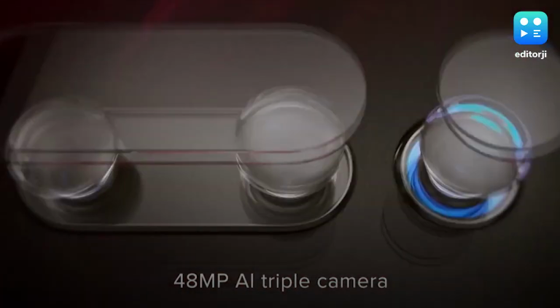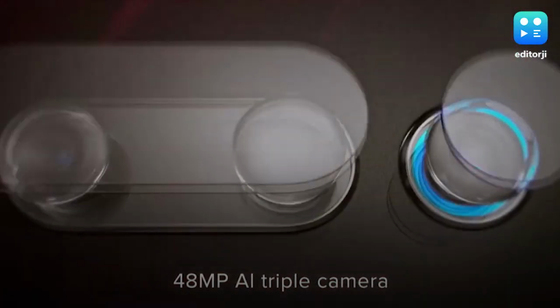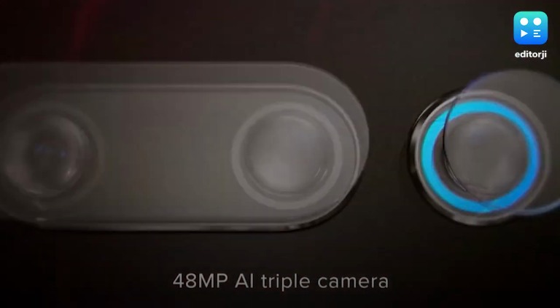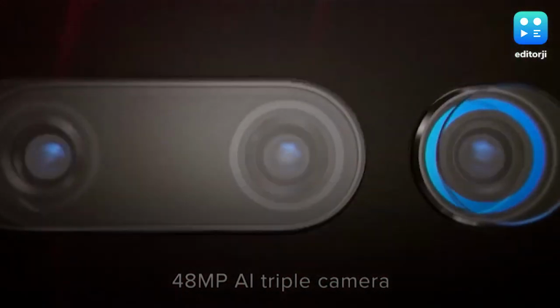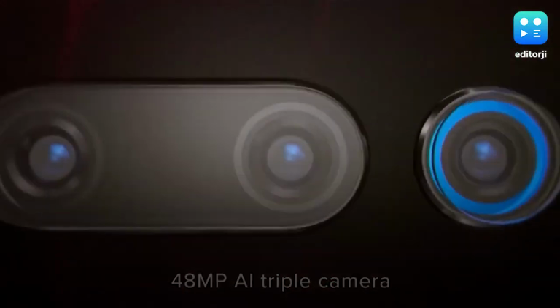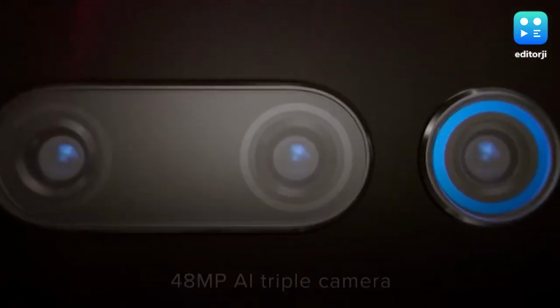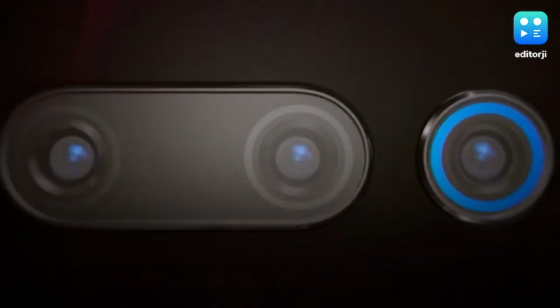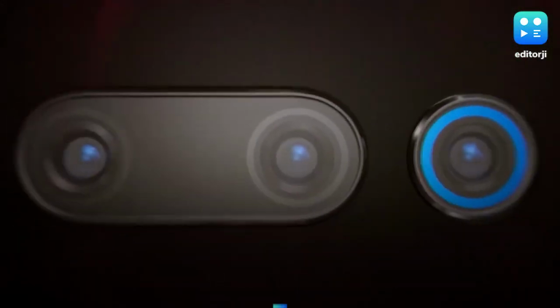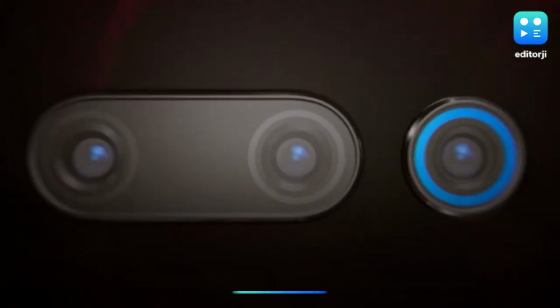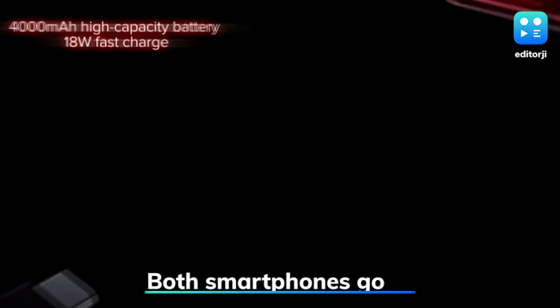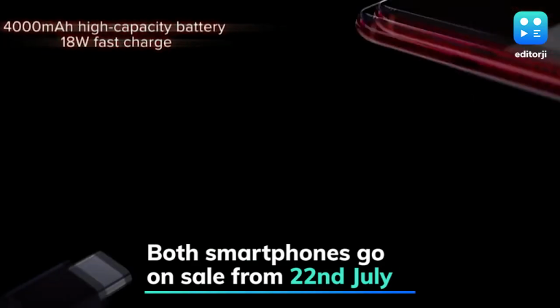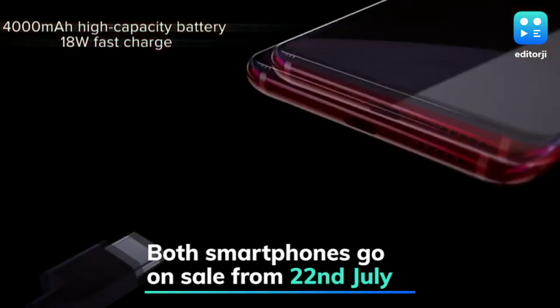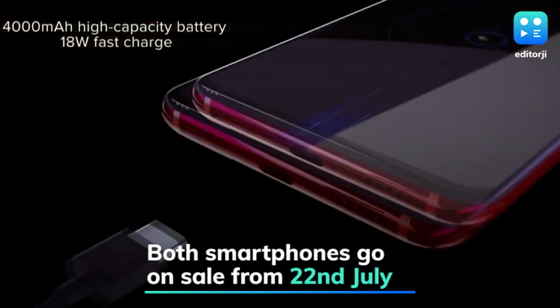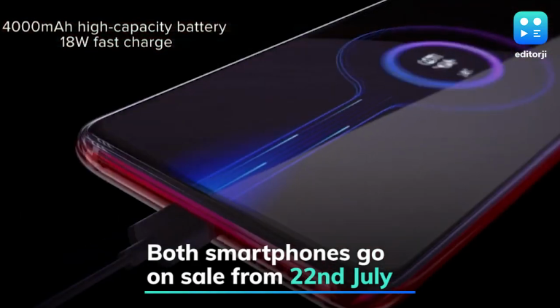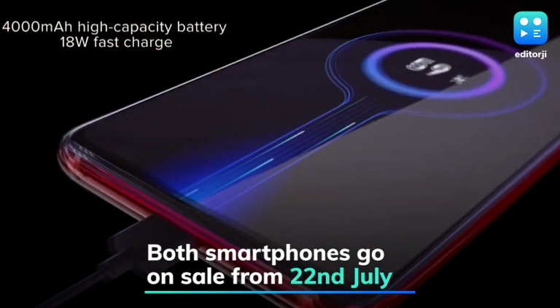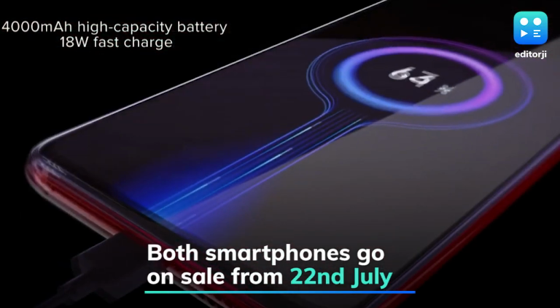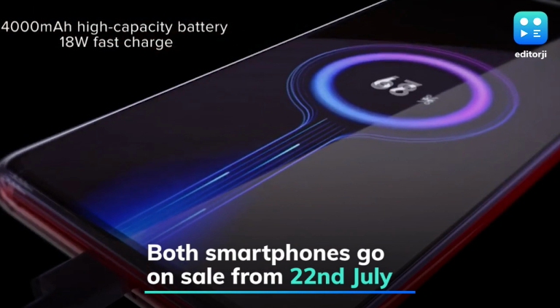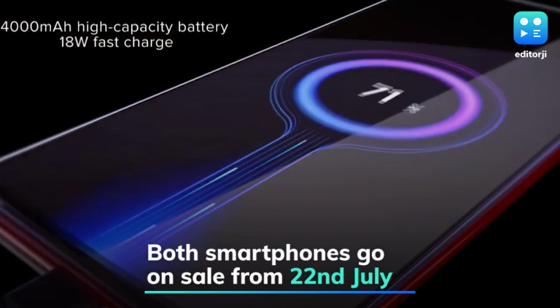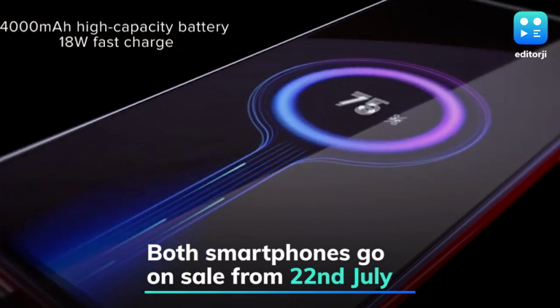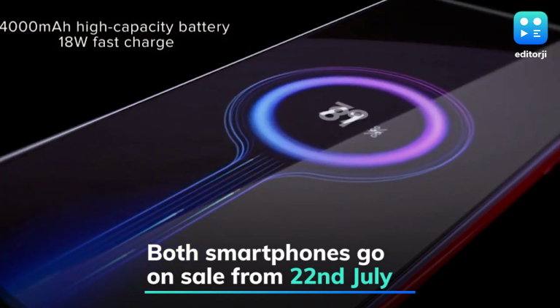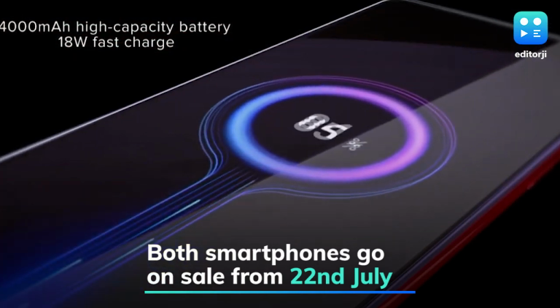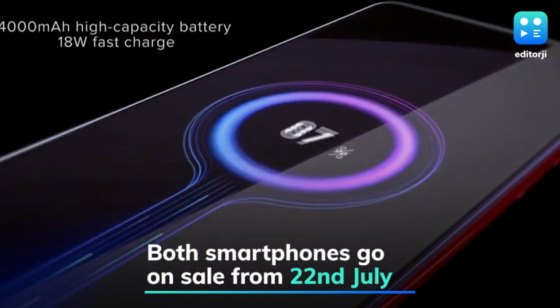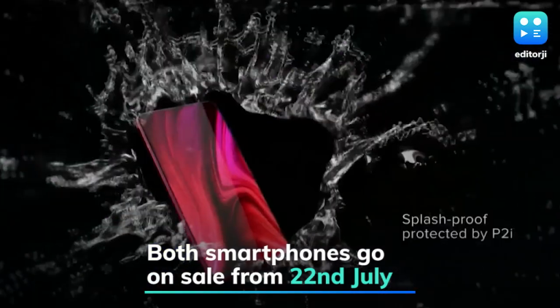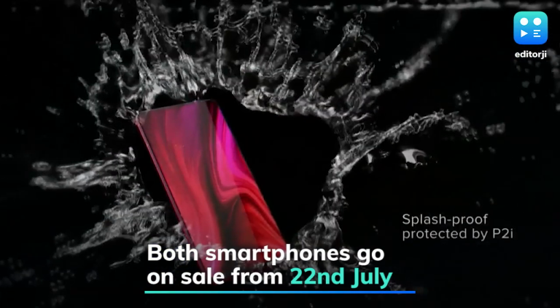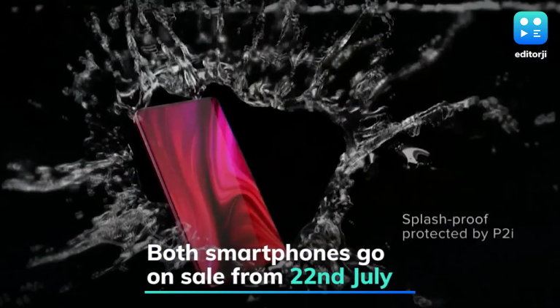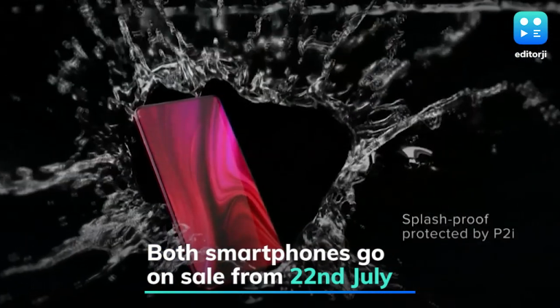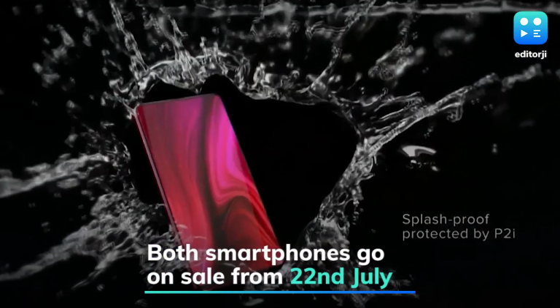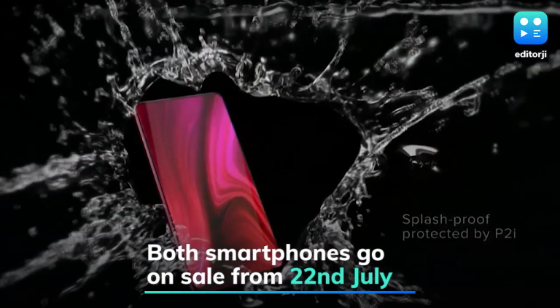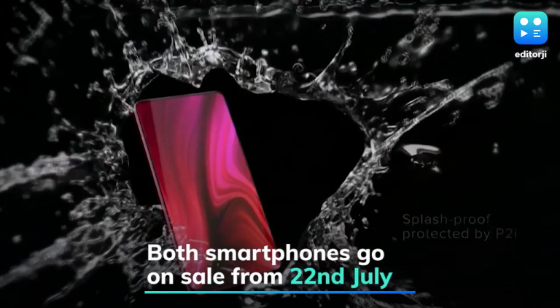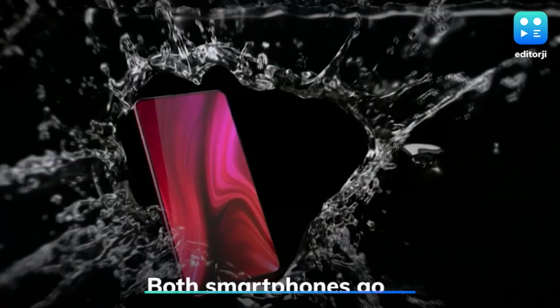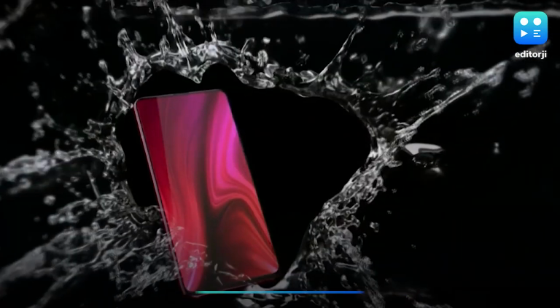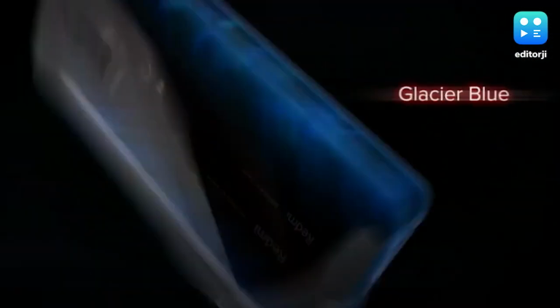Both smartphones will be available to purchase from 22nd July via Flipkart, Mi.com, and Mi Home stores.